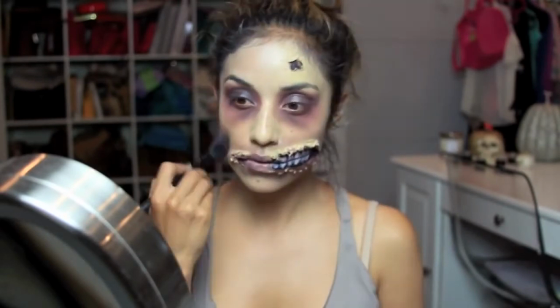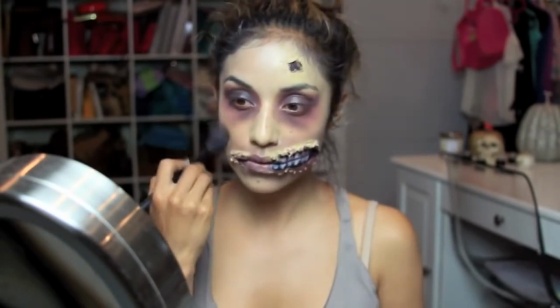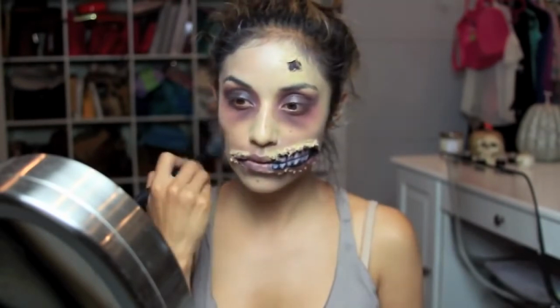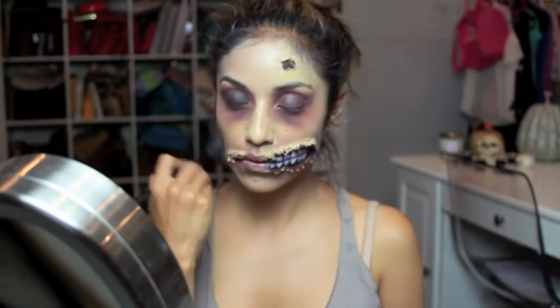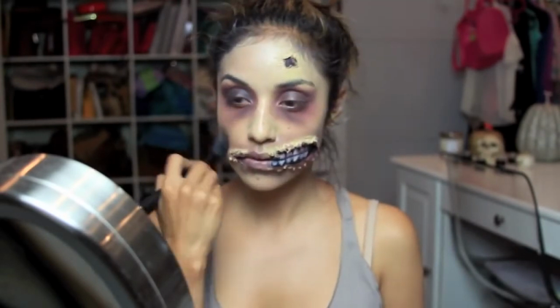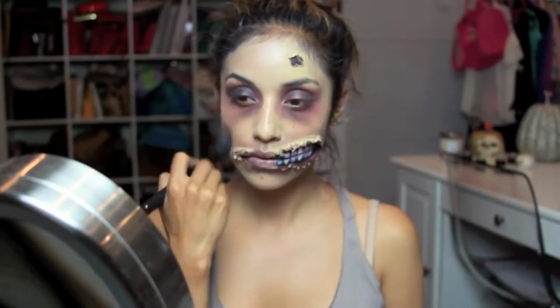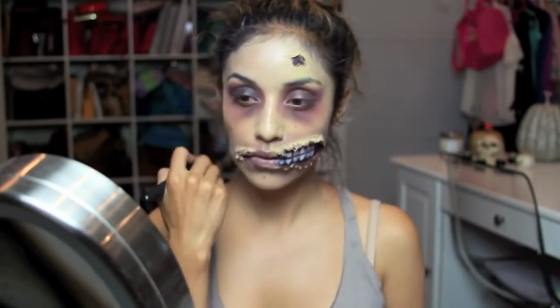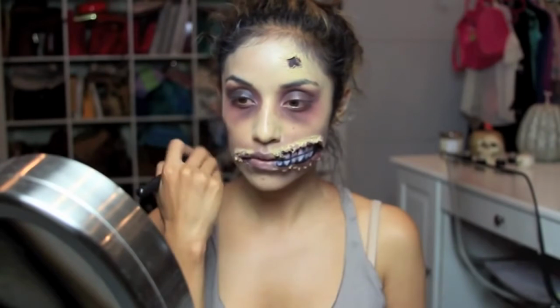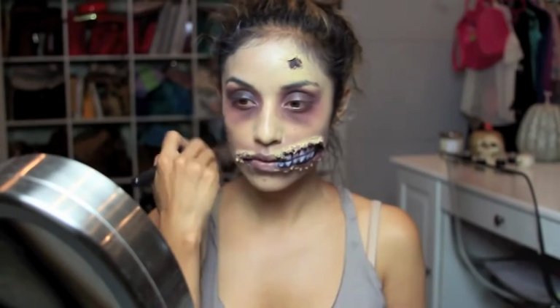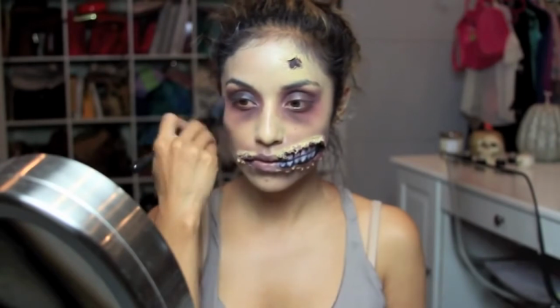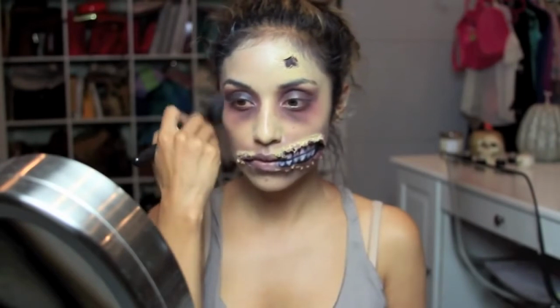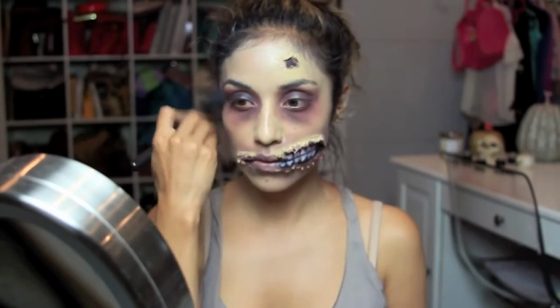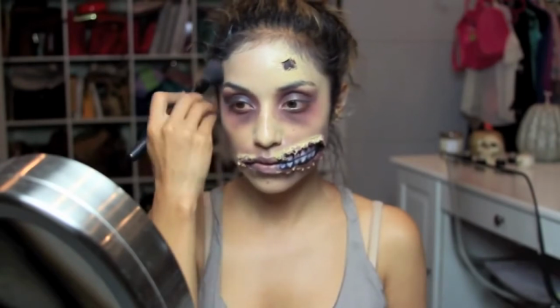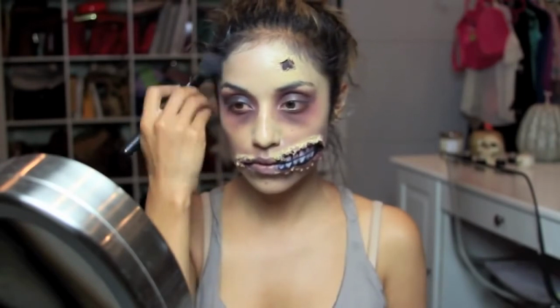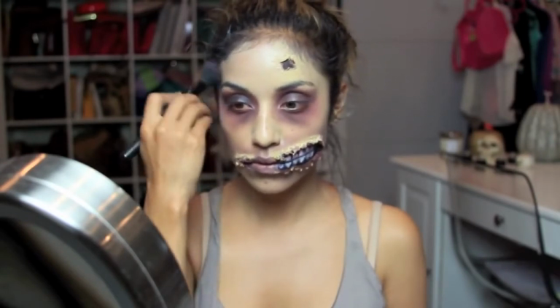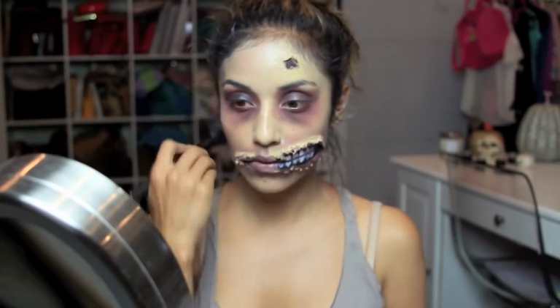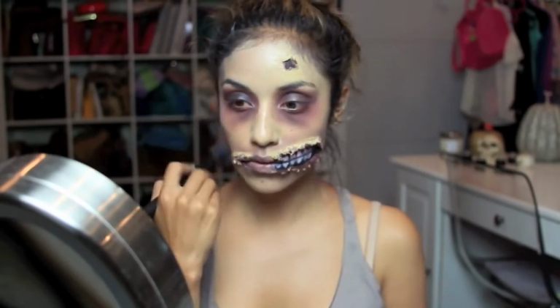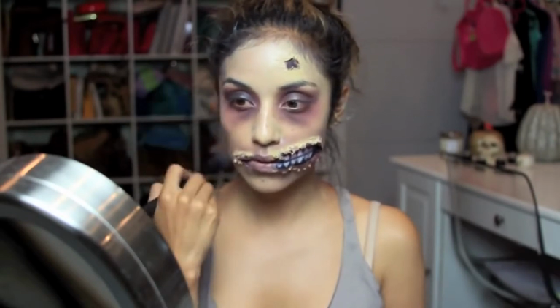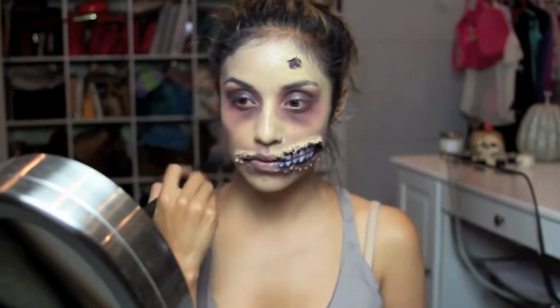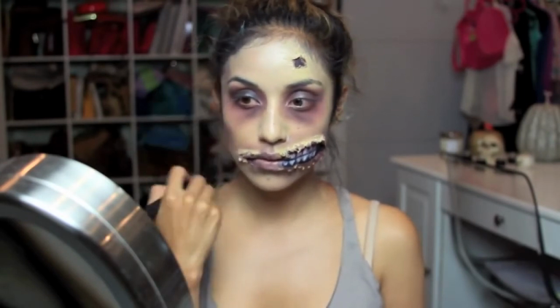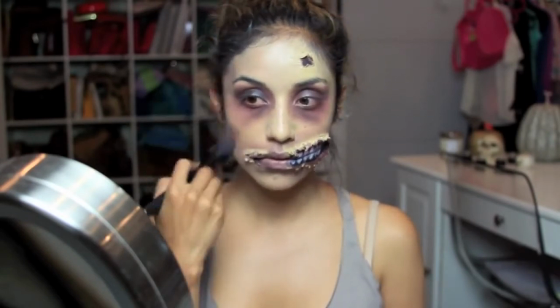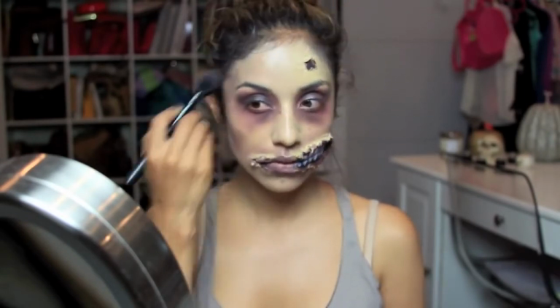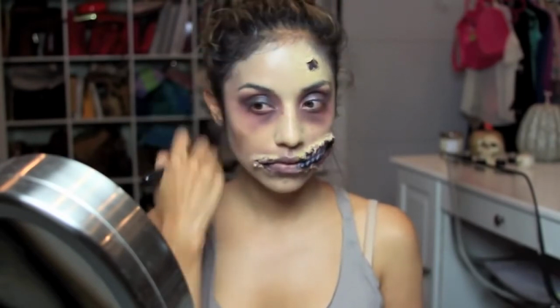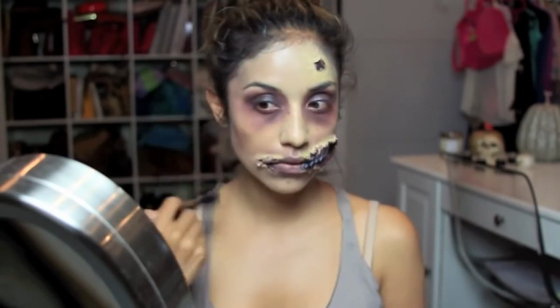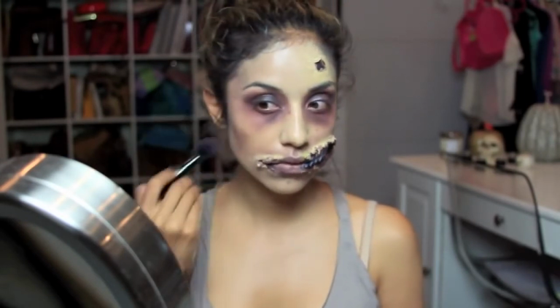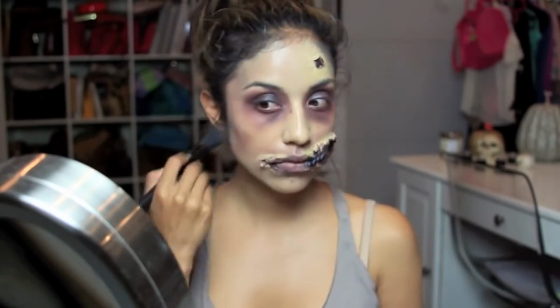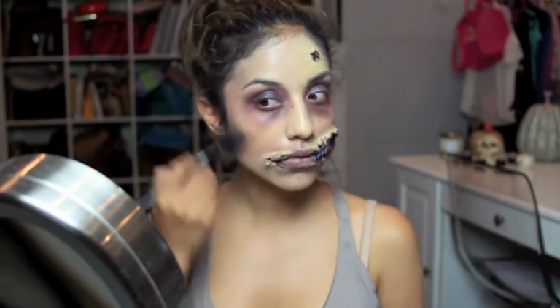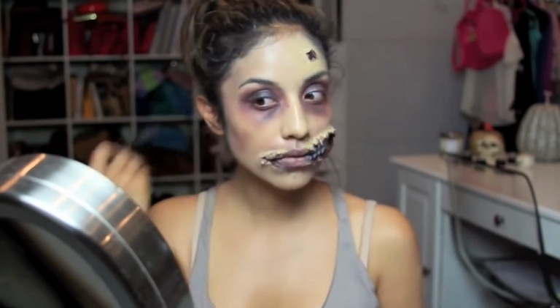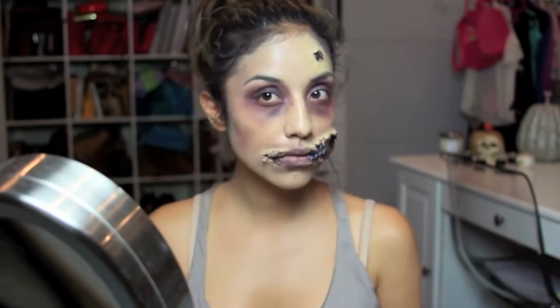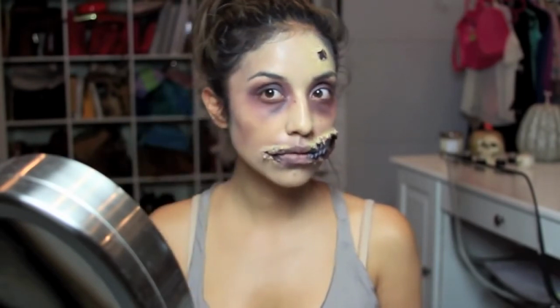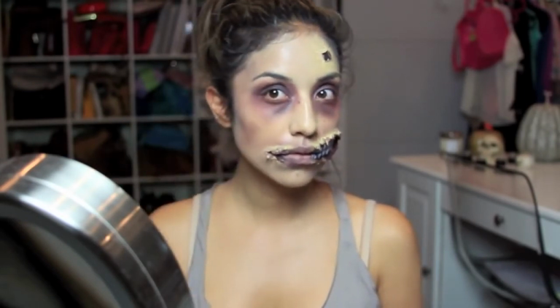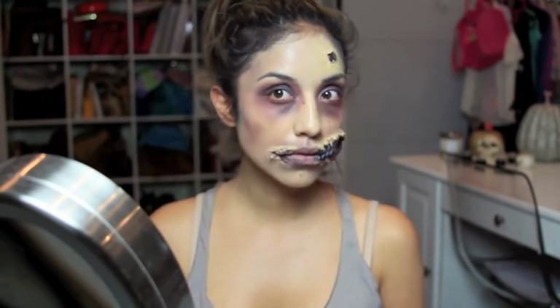And of course I'm going to contour on my cheekbones just so I can look like I really need to eat and I'm just really malnourished.